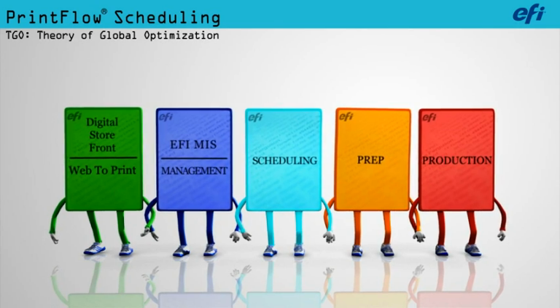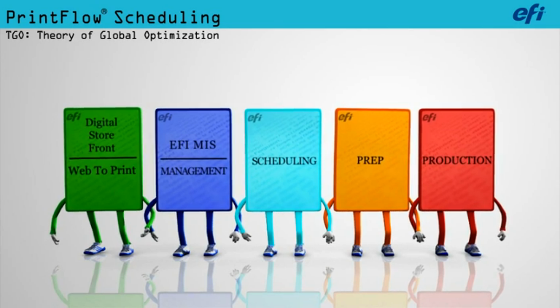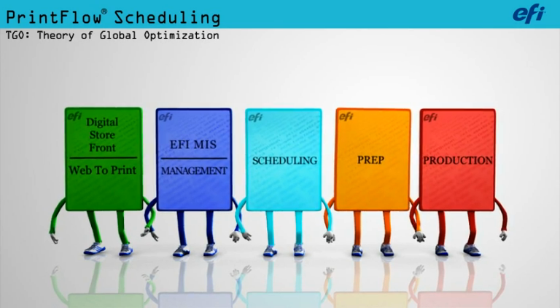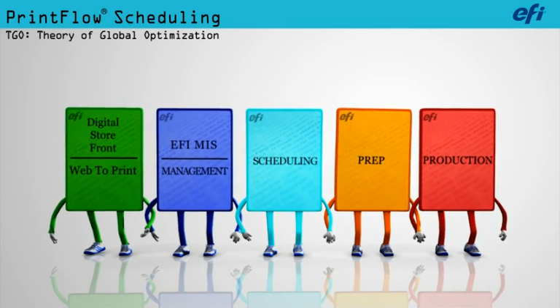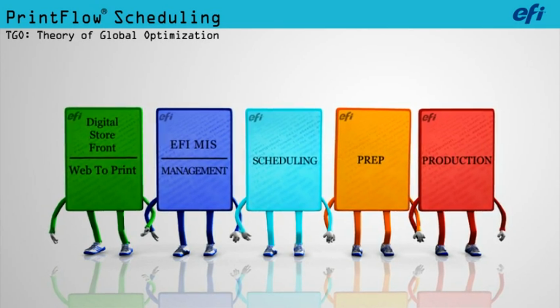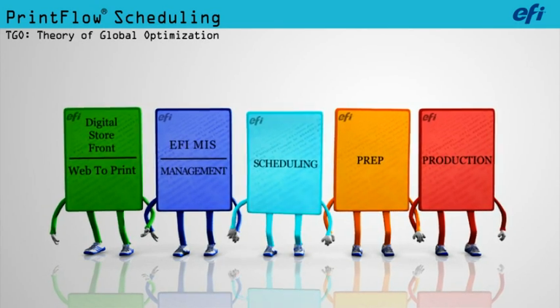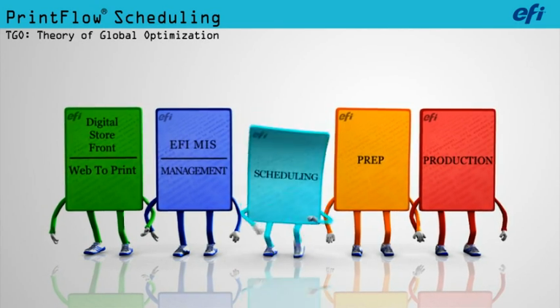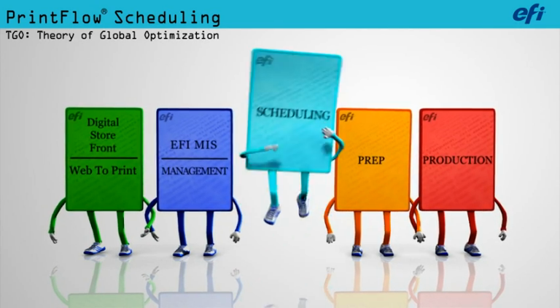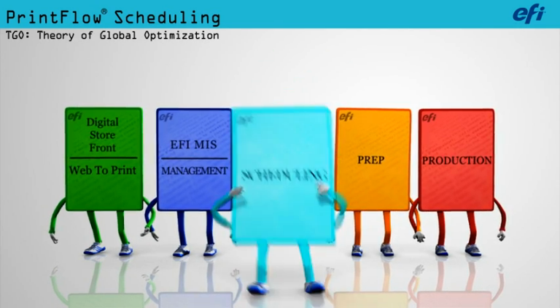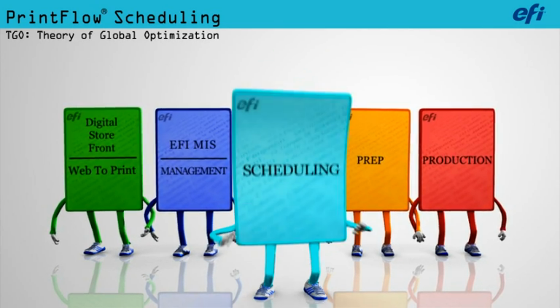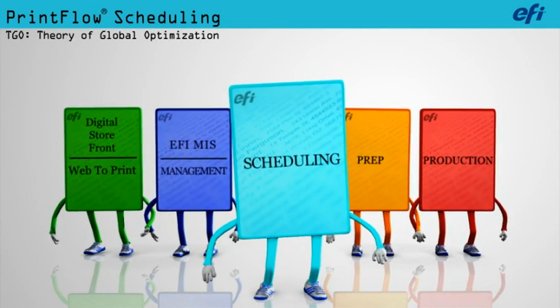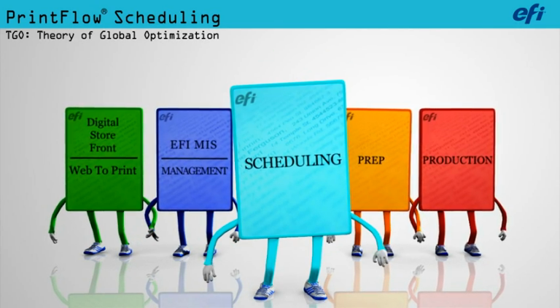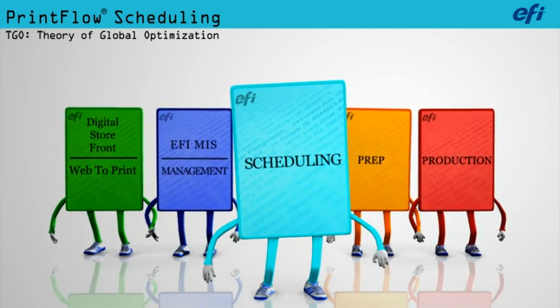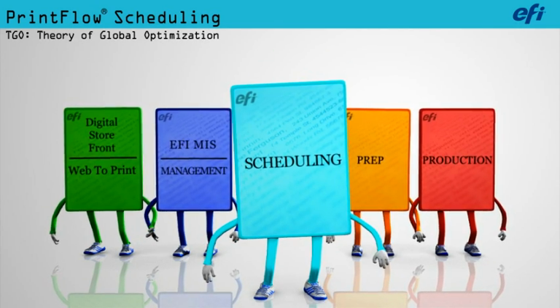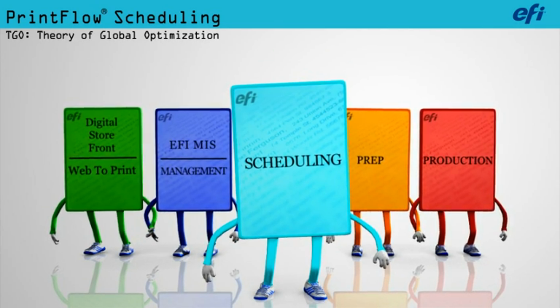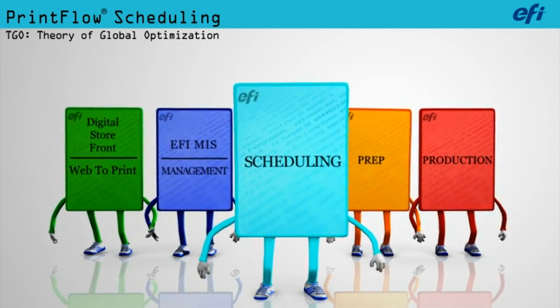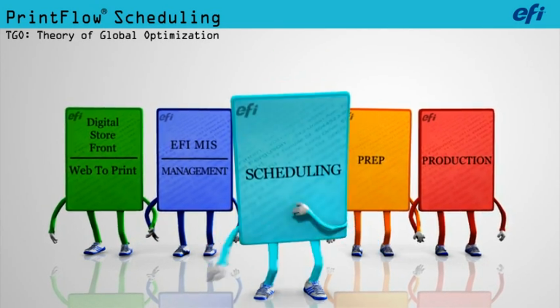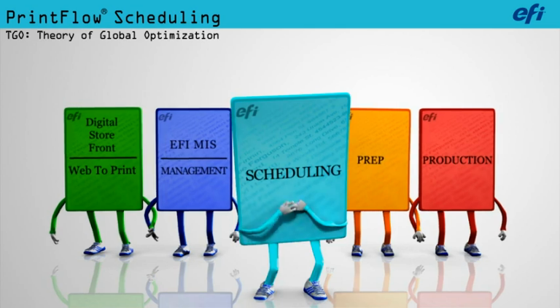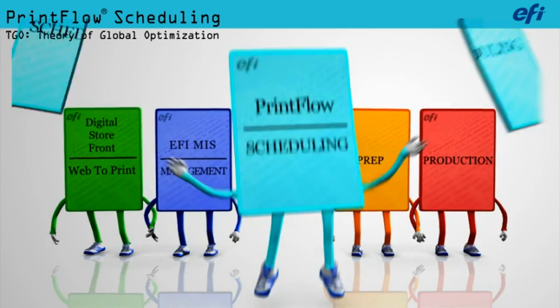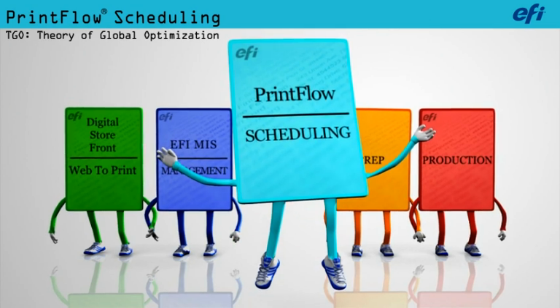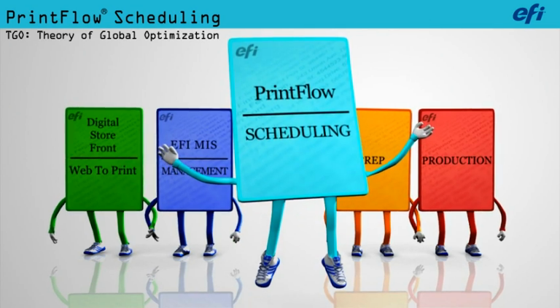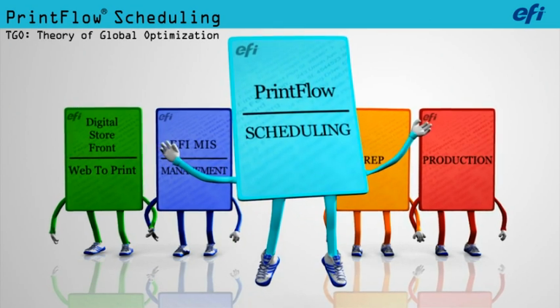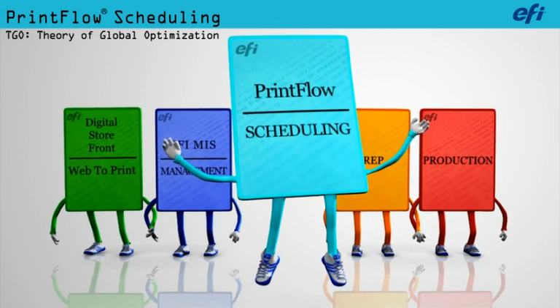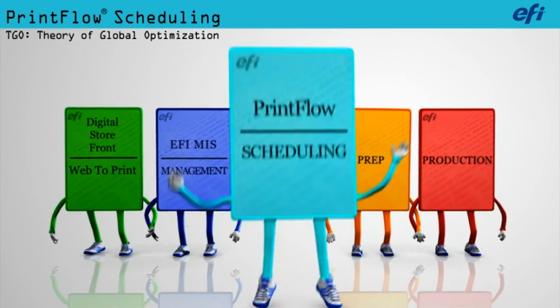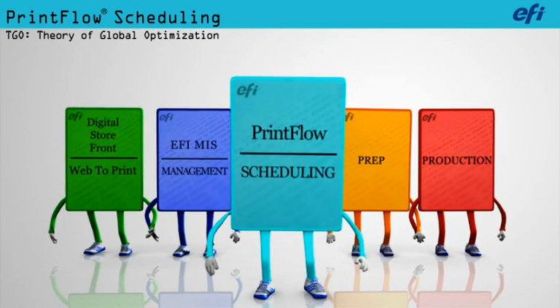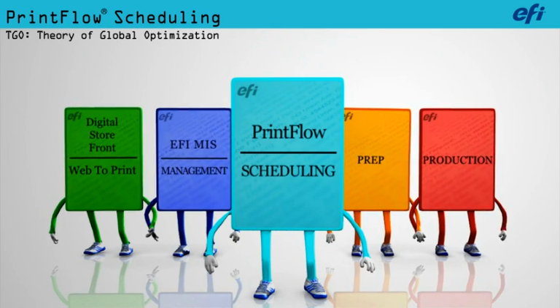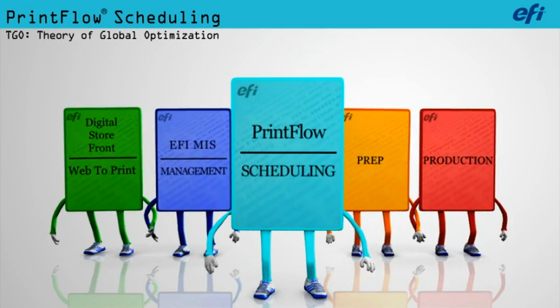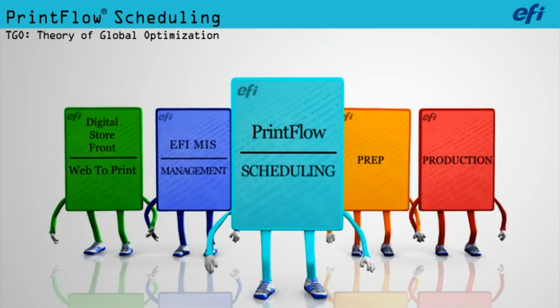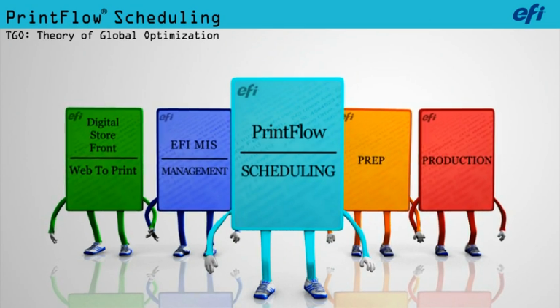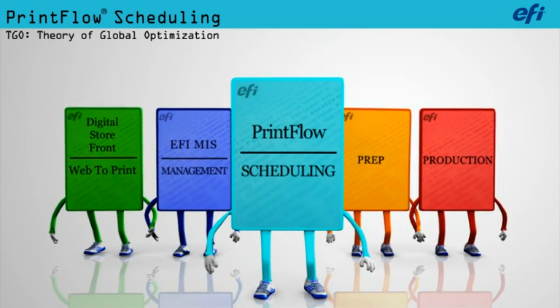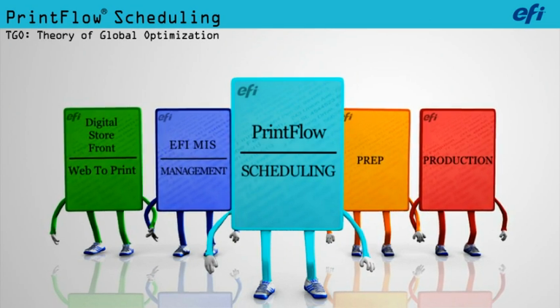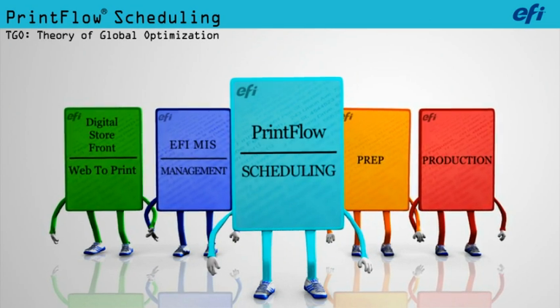EFI's TGO, the theory of global optimization, is the basis for the development of our PrintFlow scheduling and the brain of our automatic workflow.